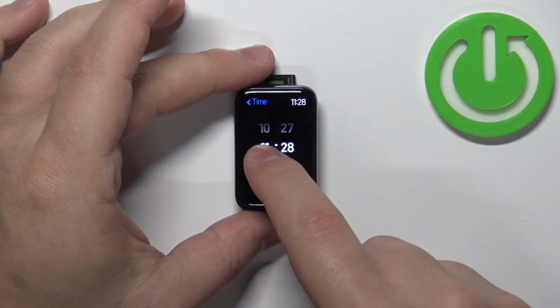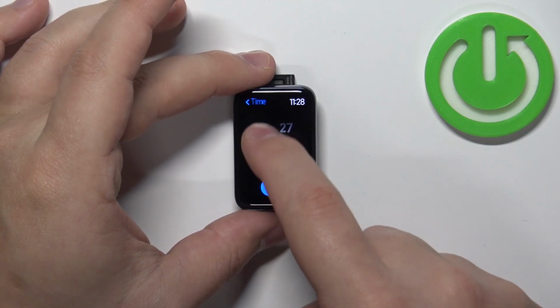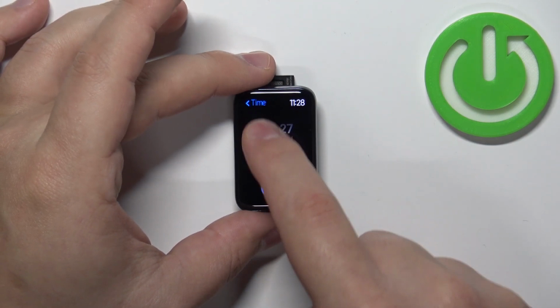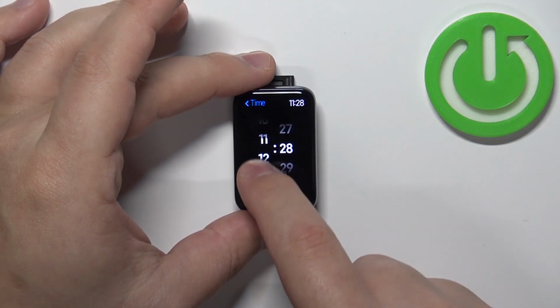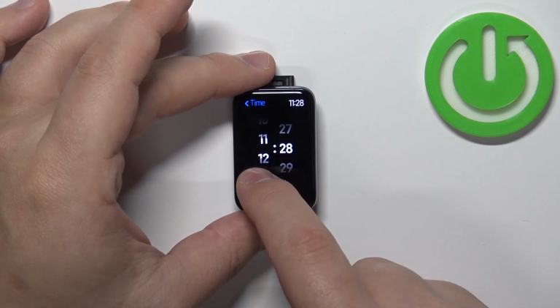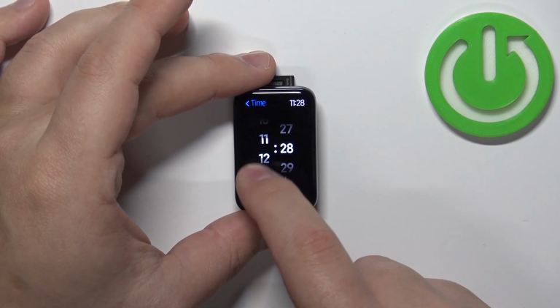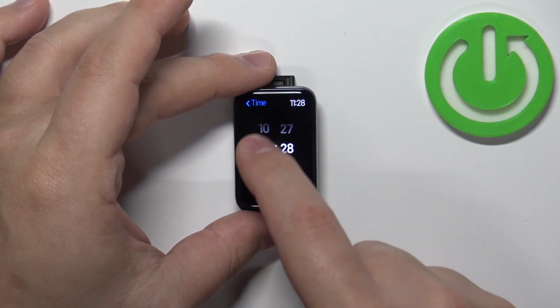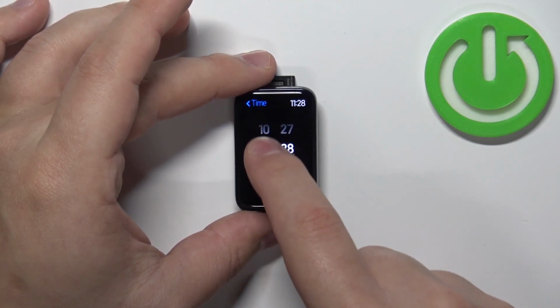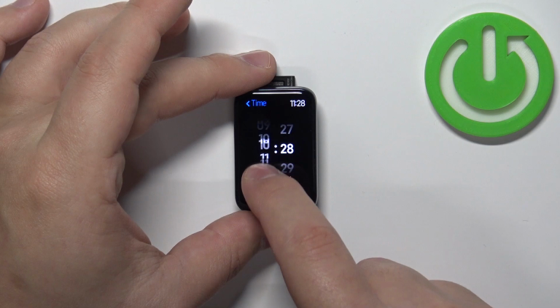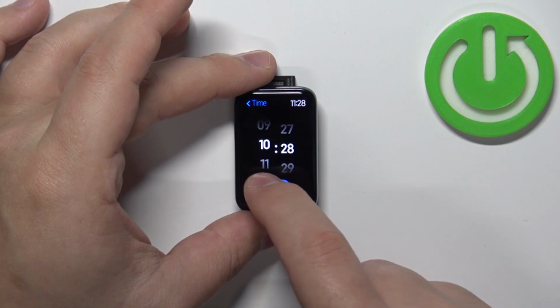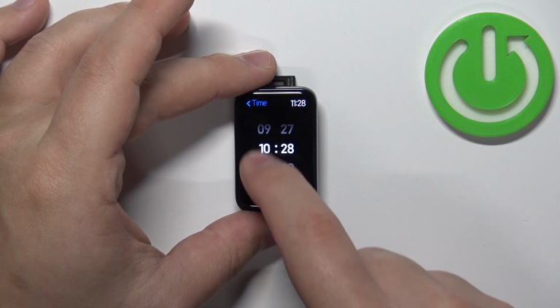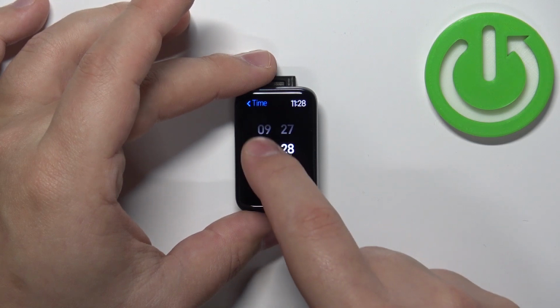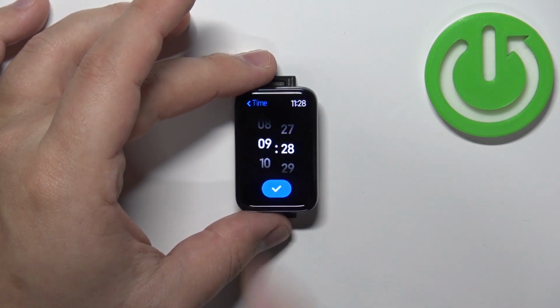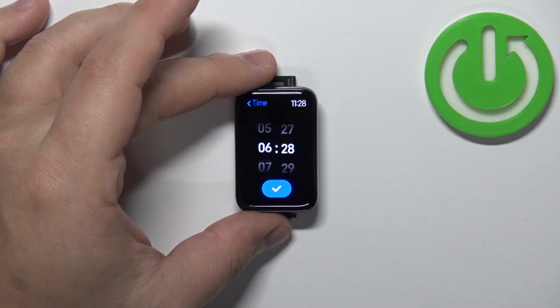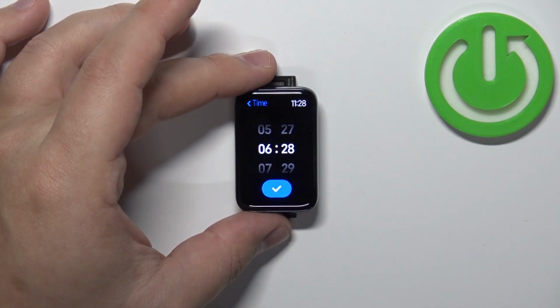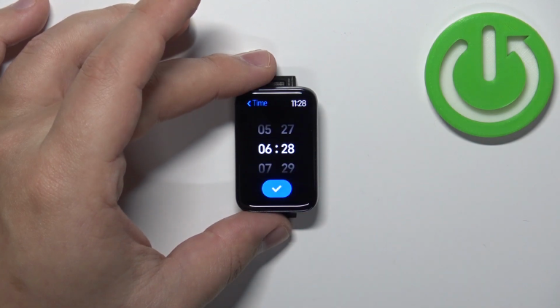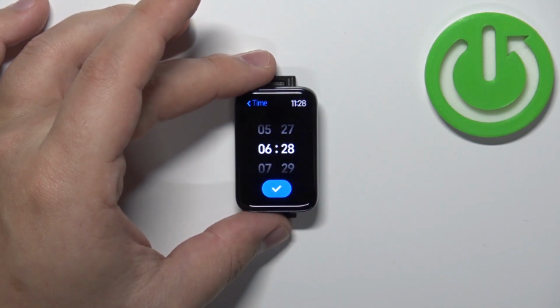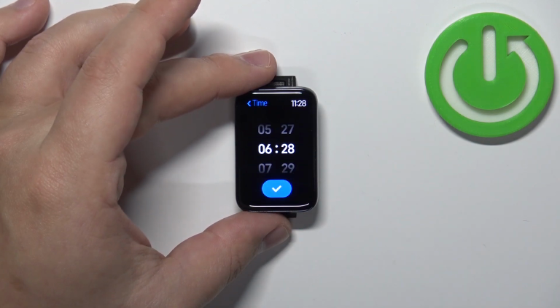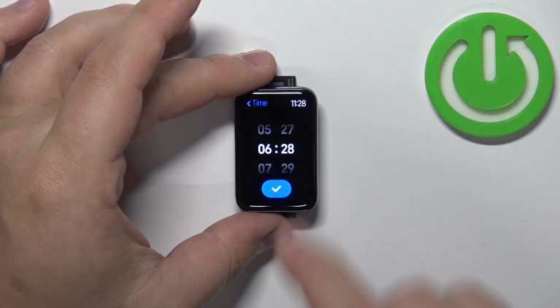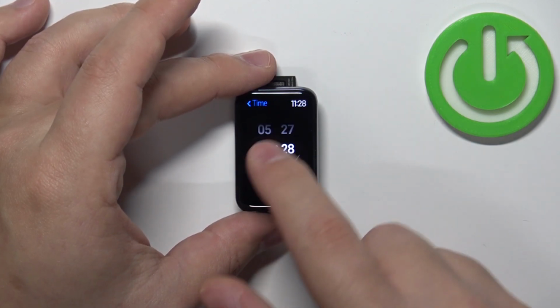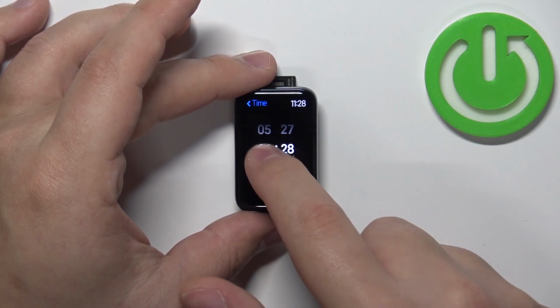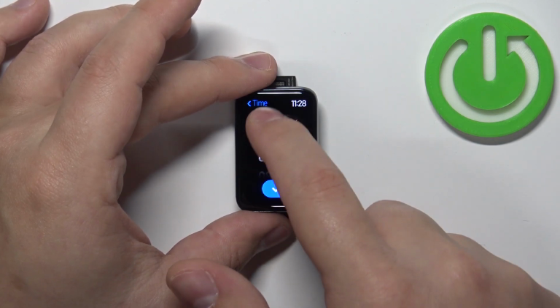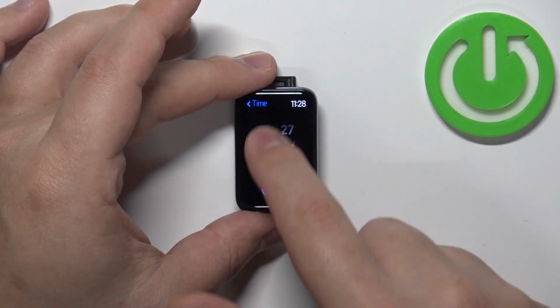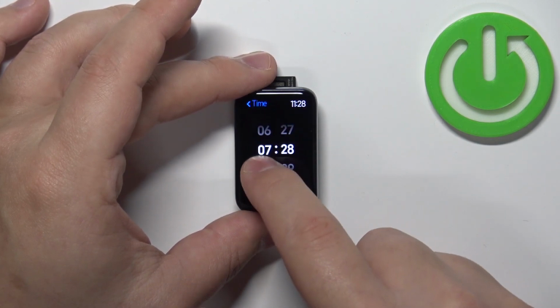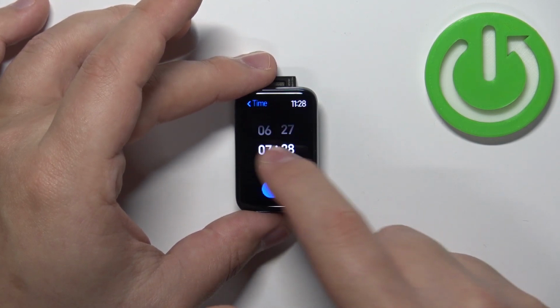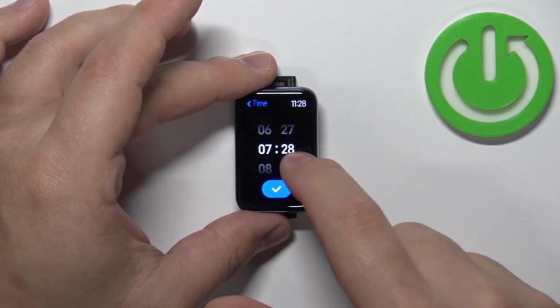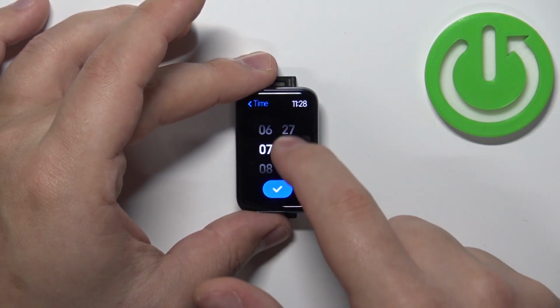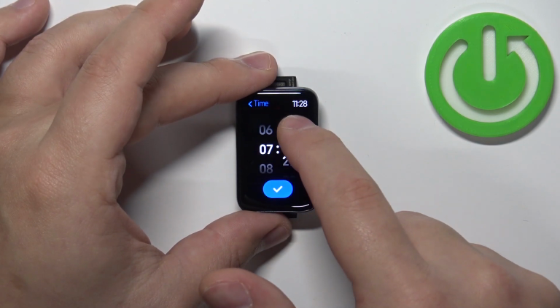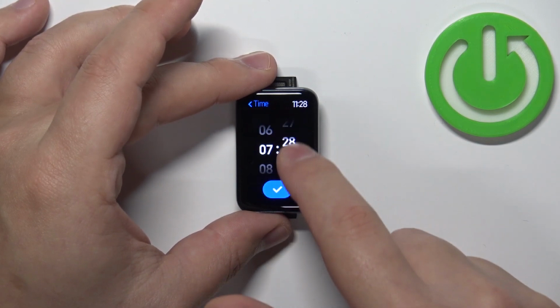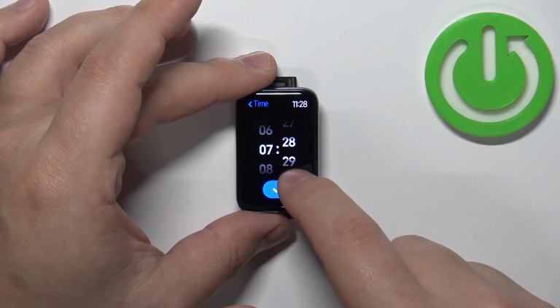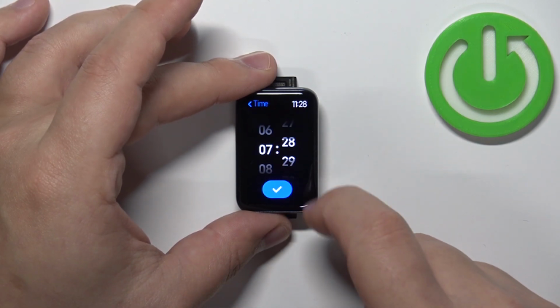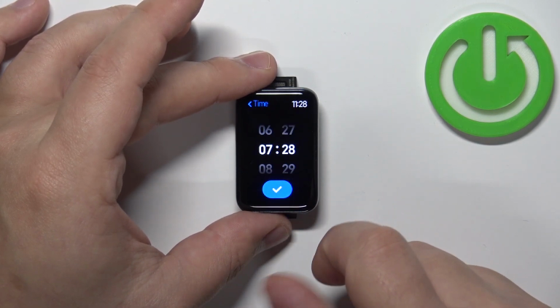Here you can set the time at which the alarm should go off by swiping up and down on the hours and minutes.